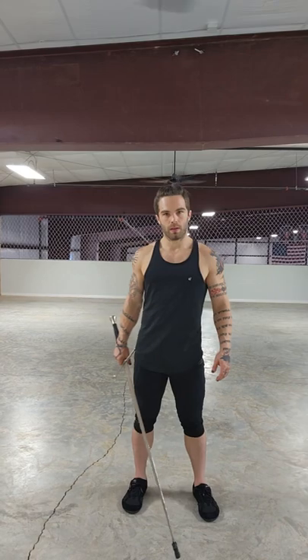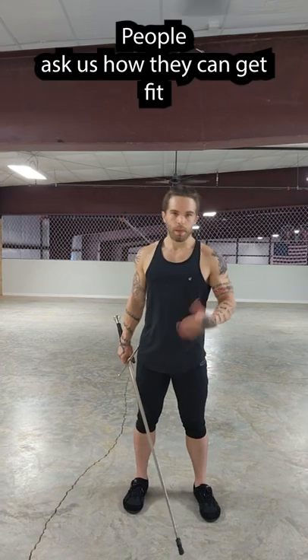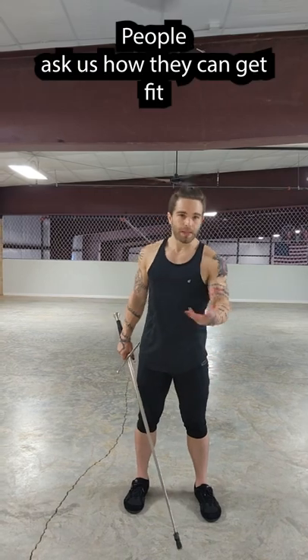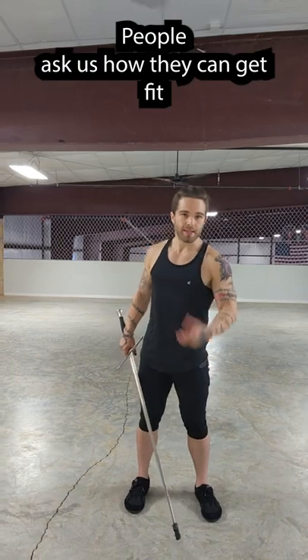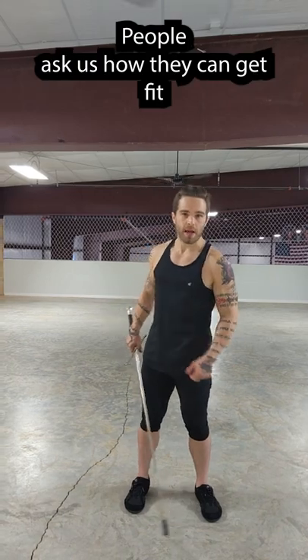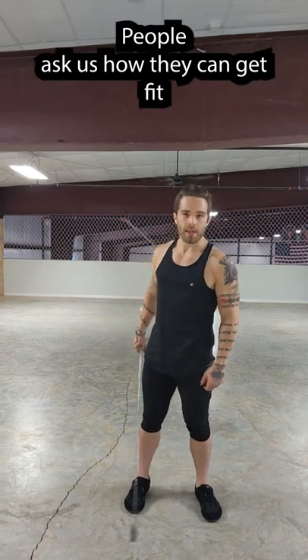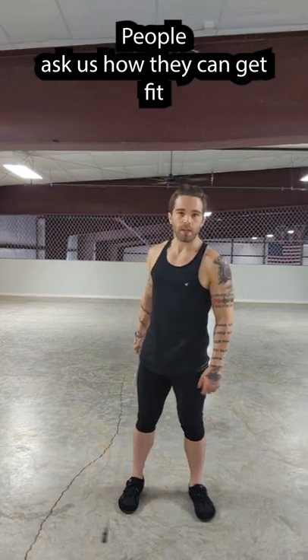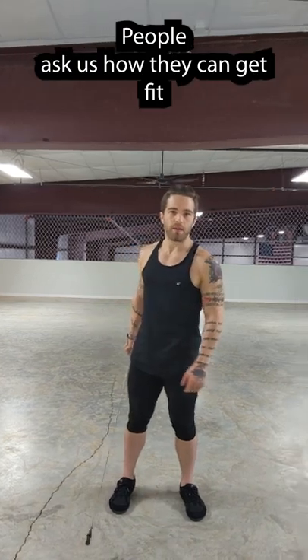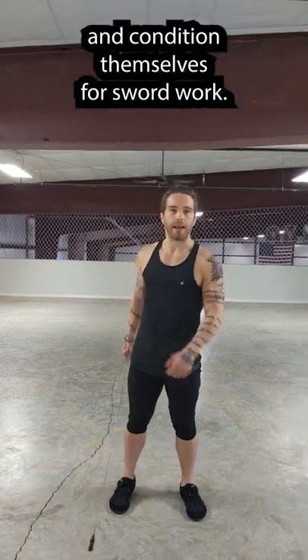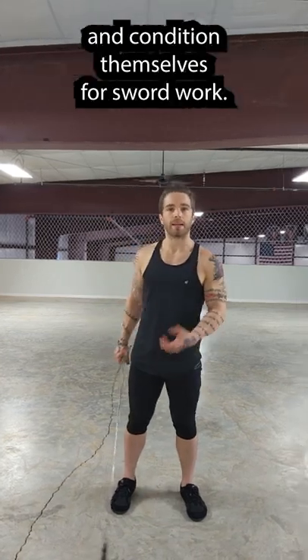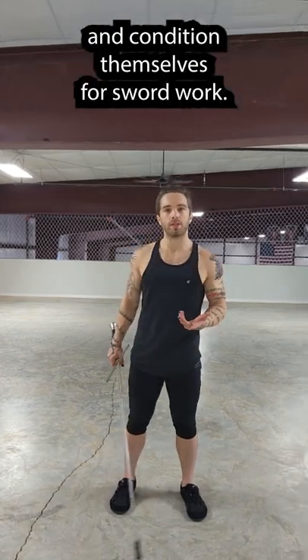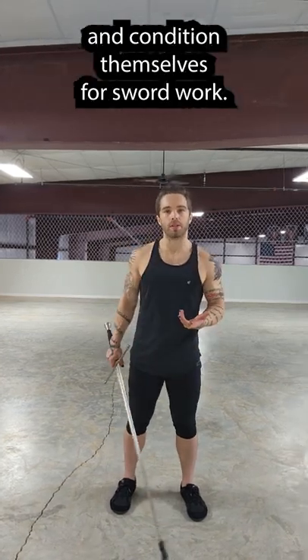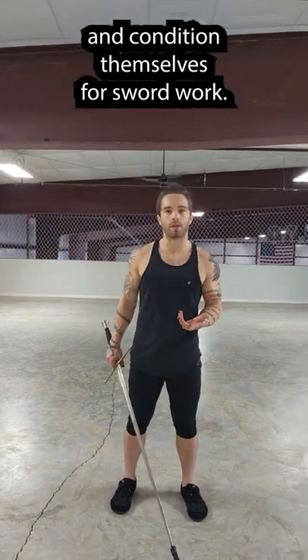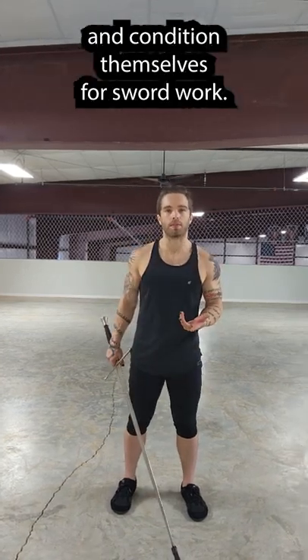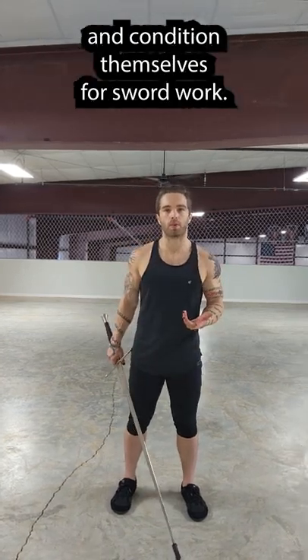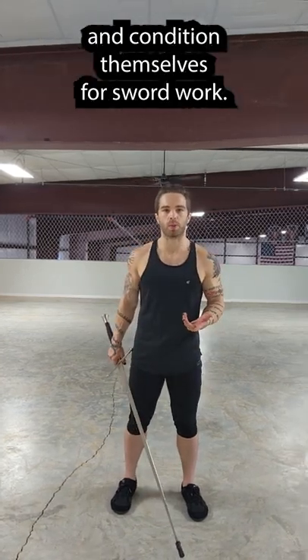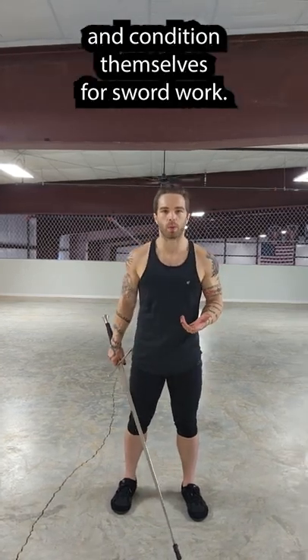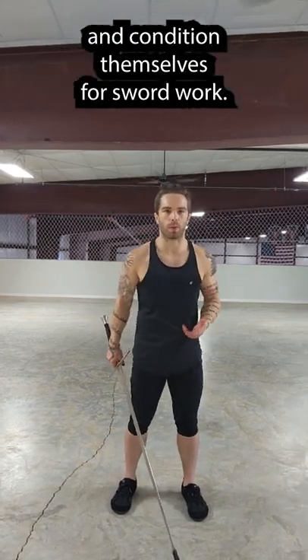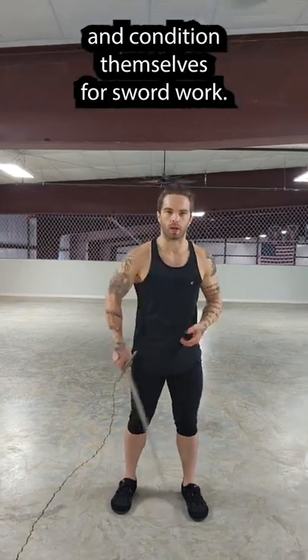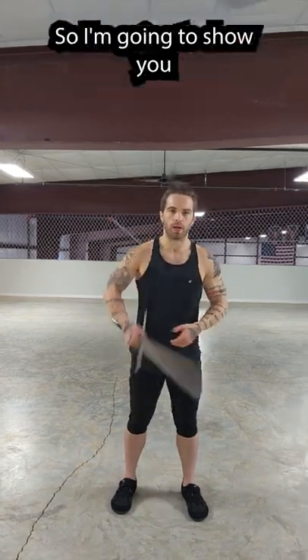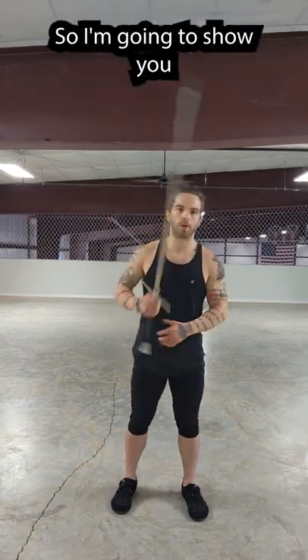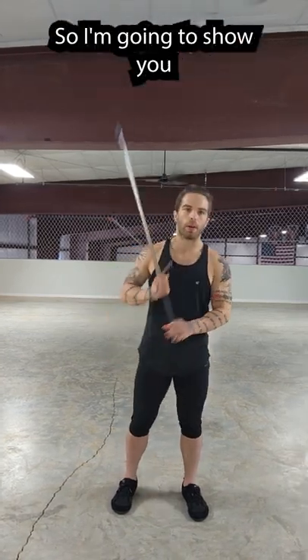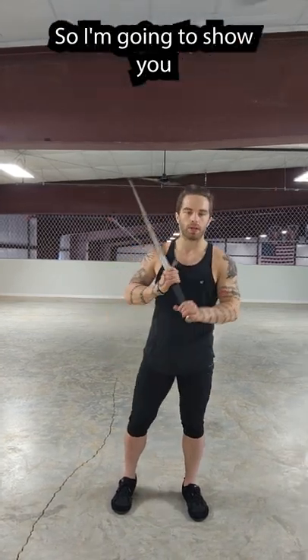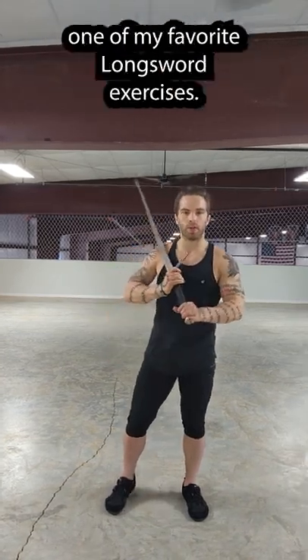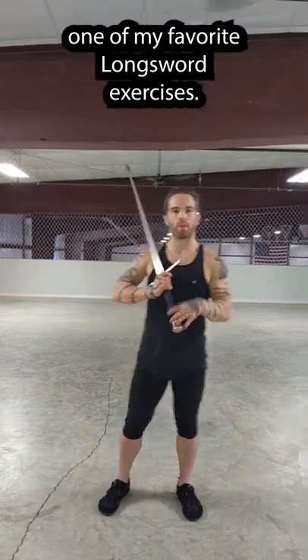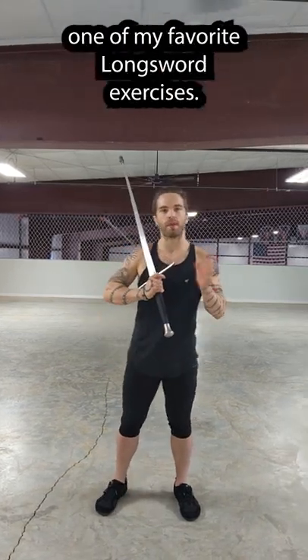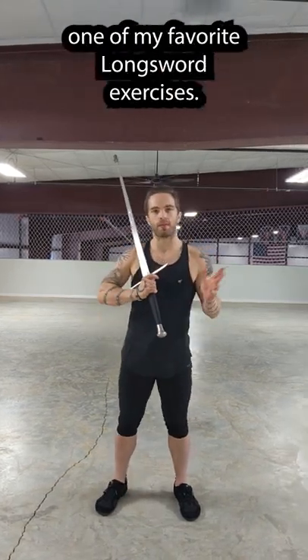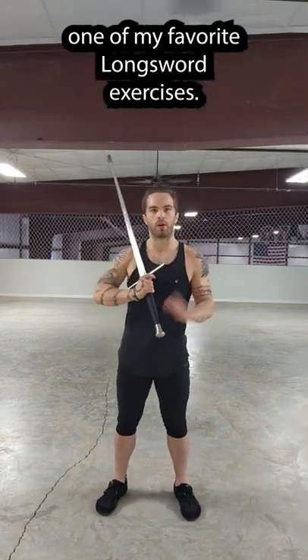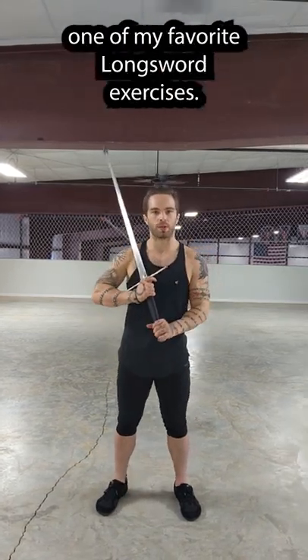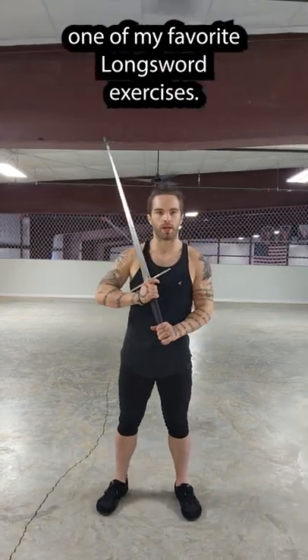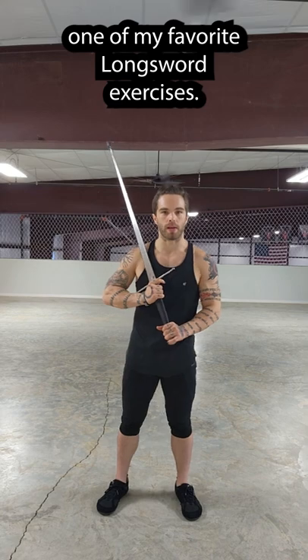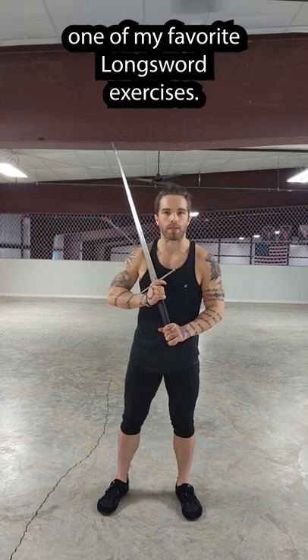People ask us how they can get fit and condition themselves for sword work, so I'm going to show you one of my favorite longsword exercises.